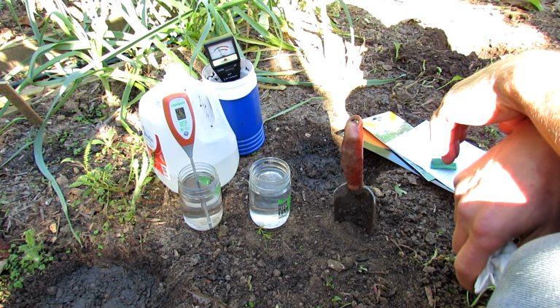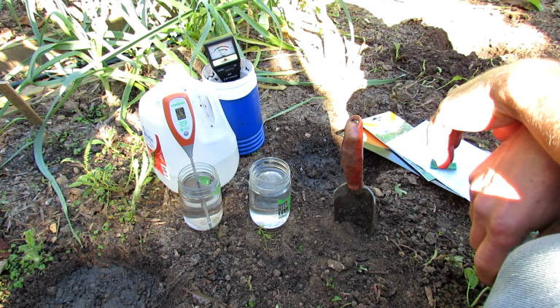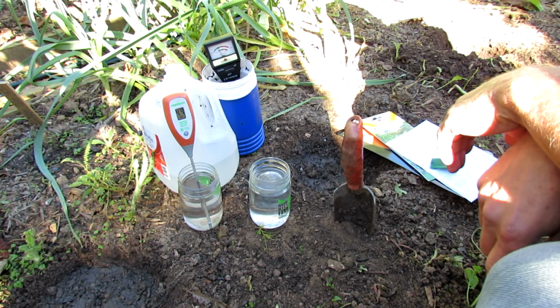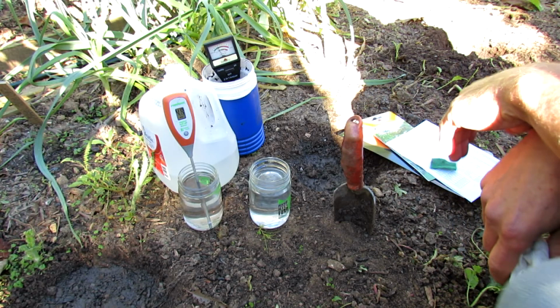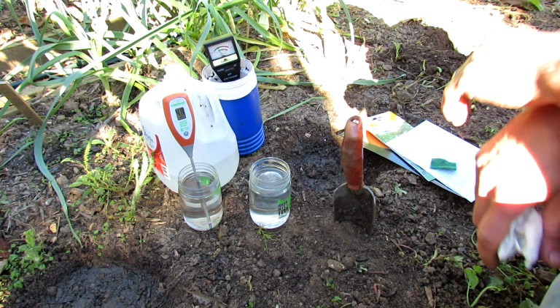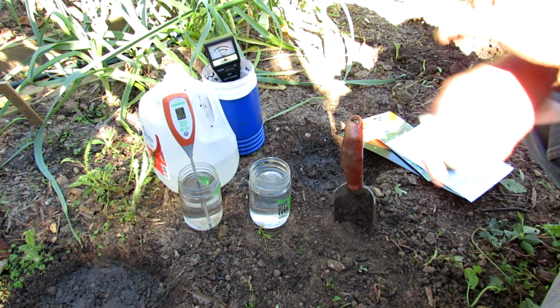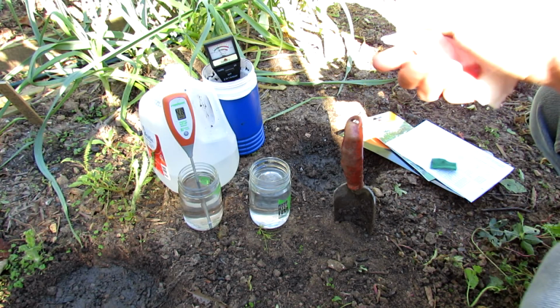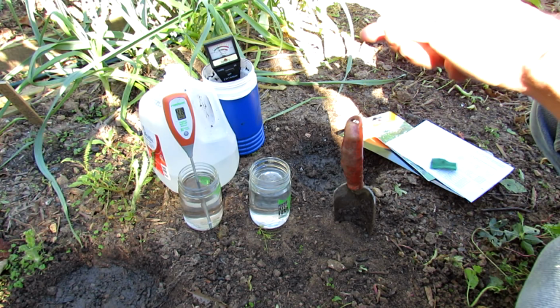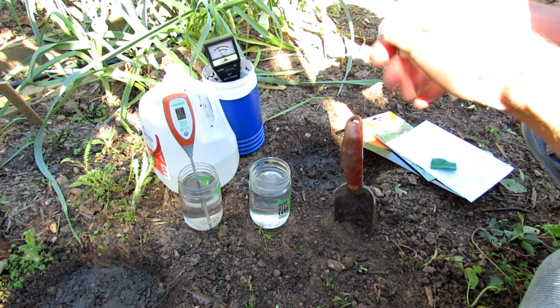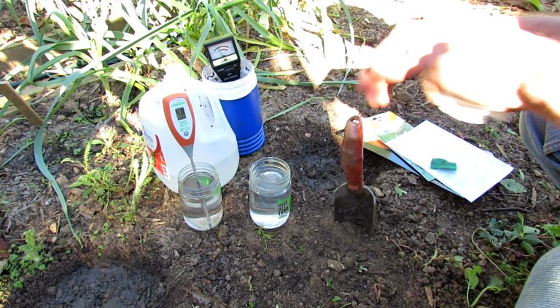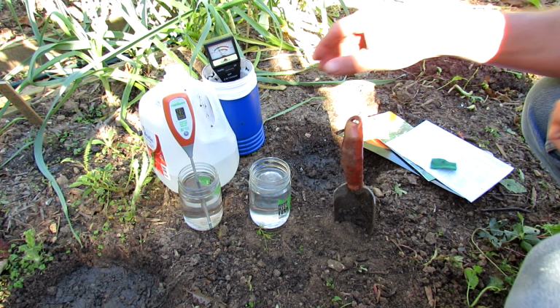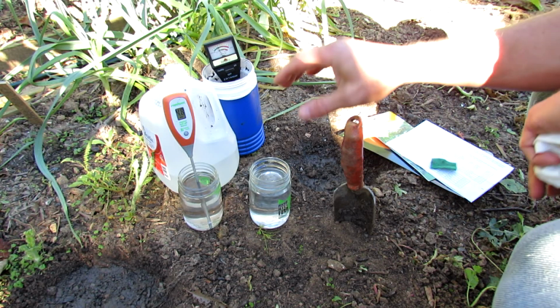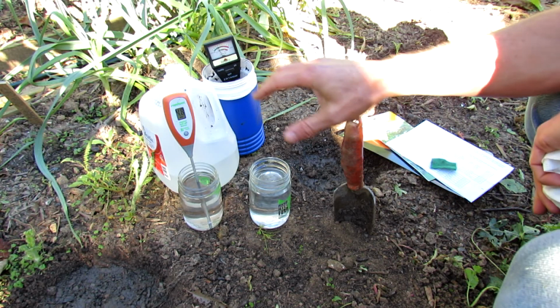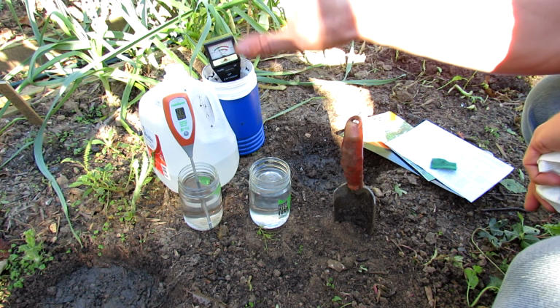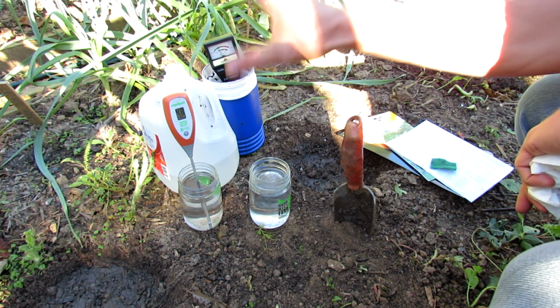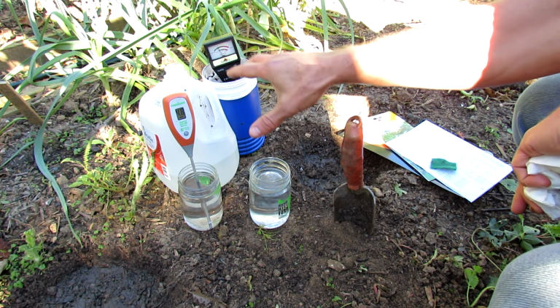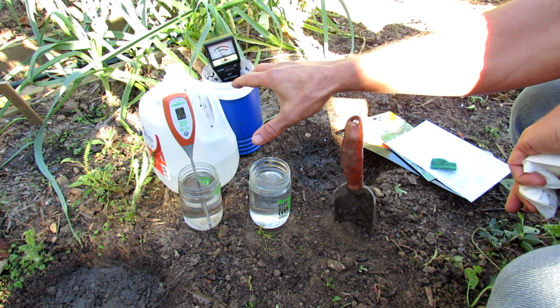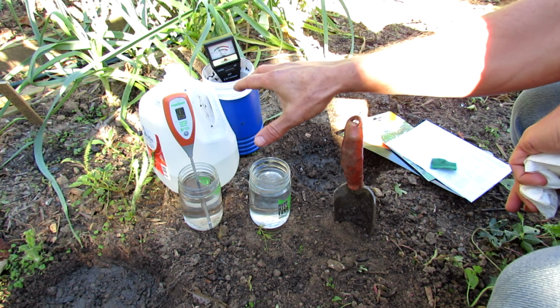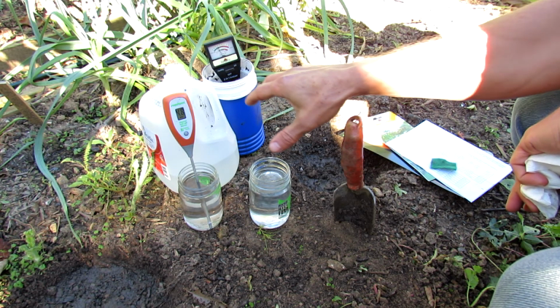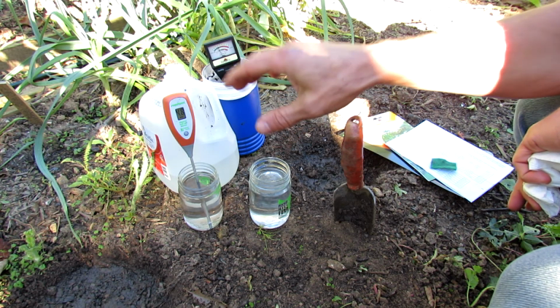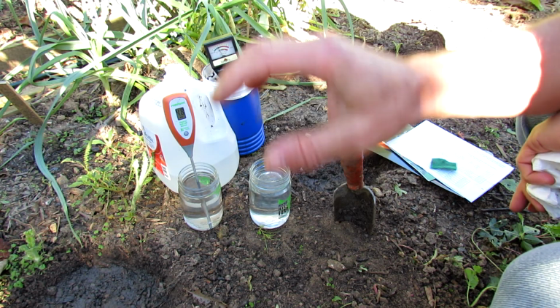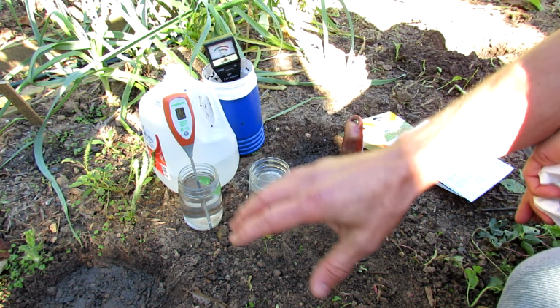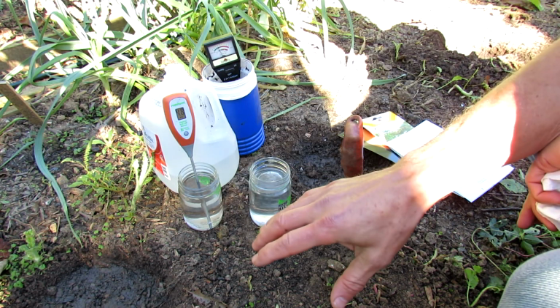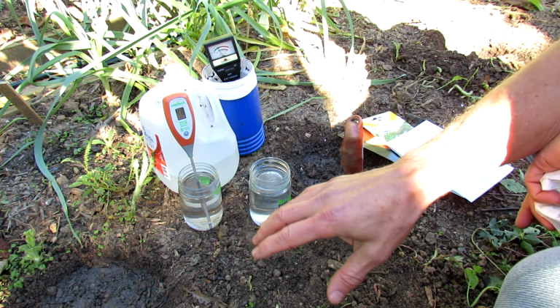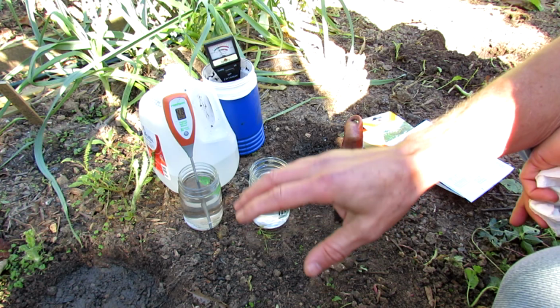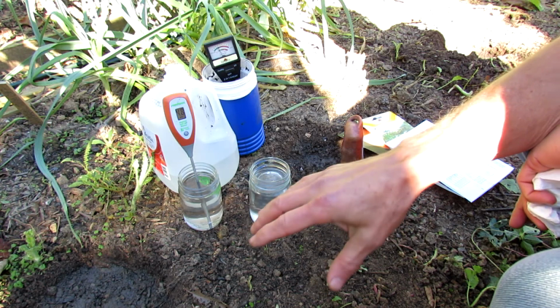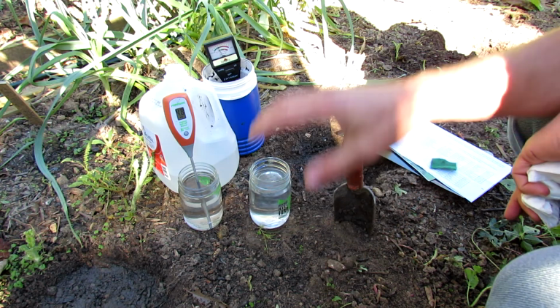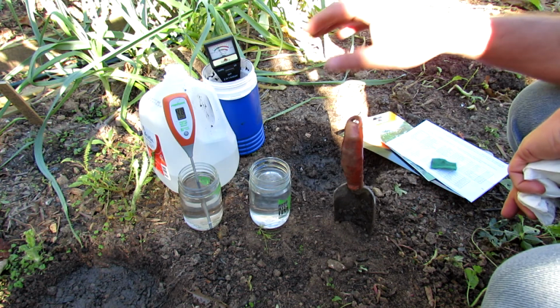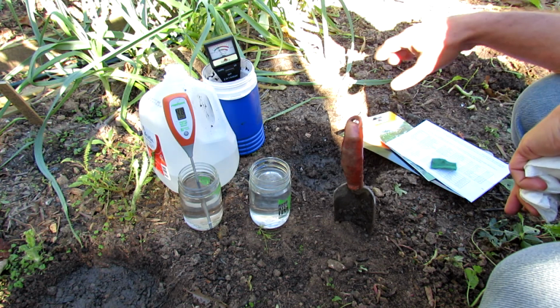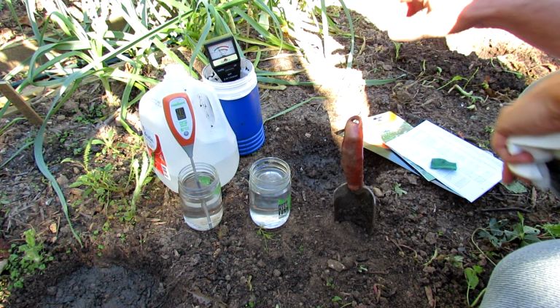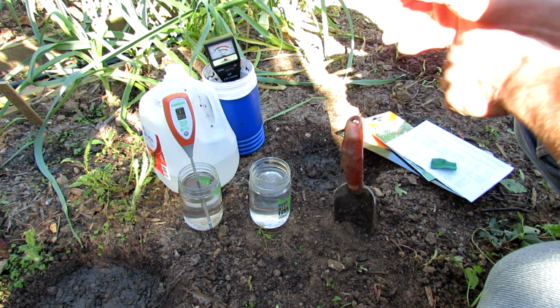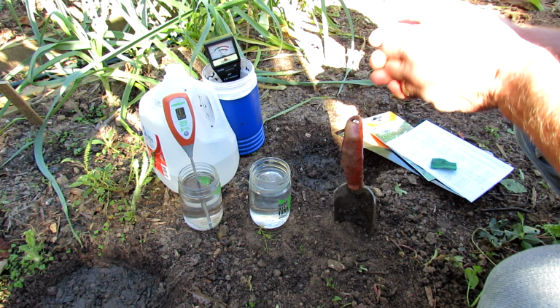Welcome to the Rusty Garden. Today I want to show you how to use pH meters to test the pH in your soil.